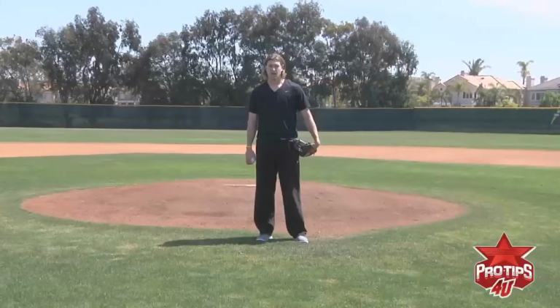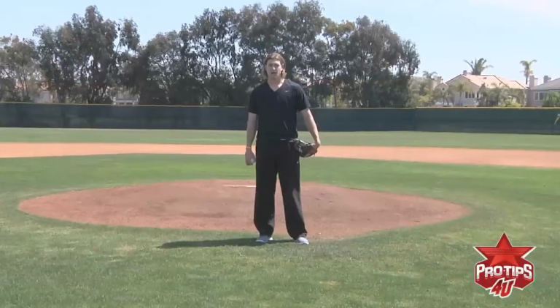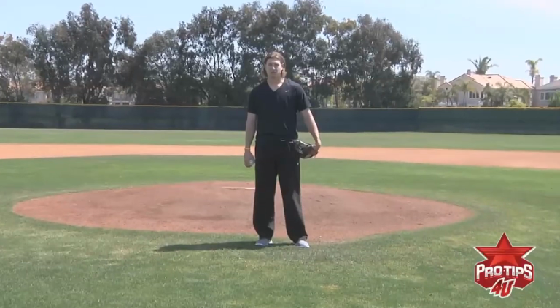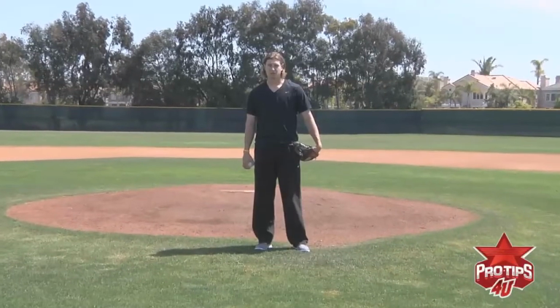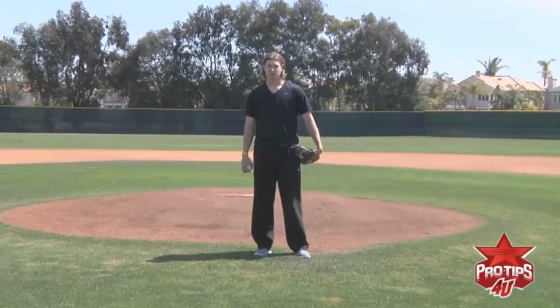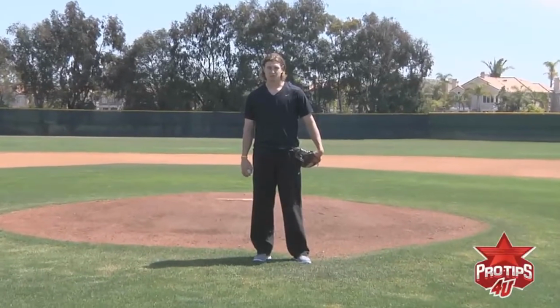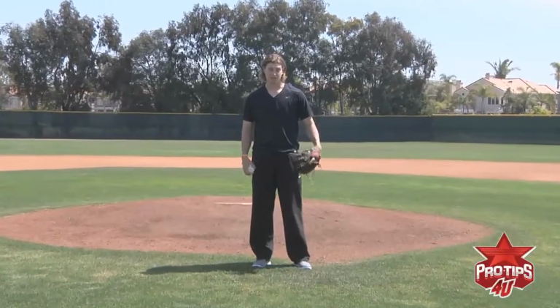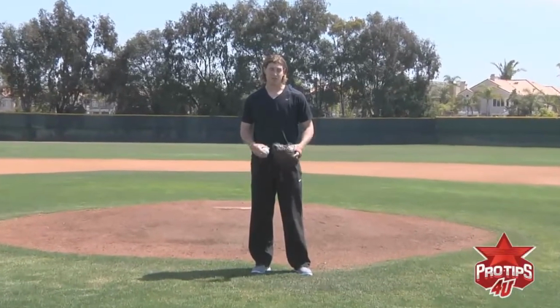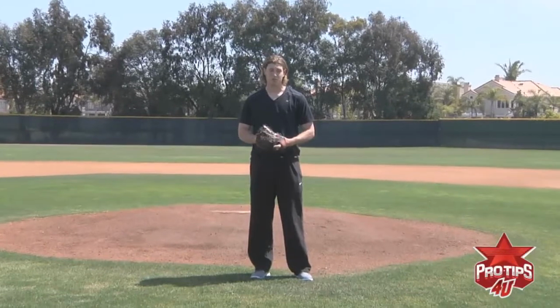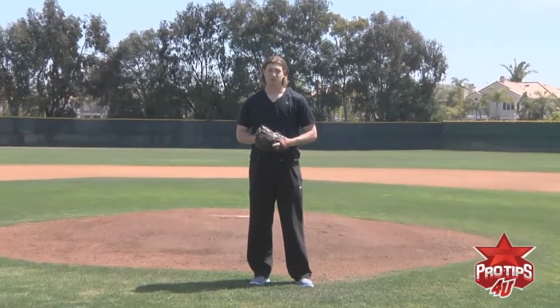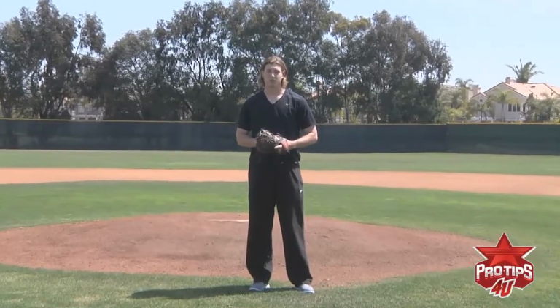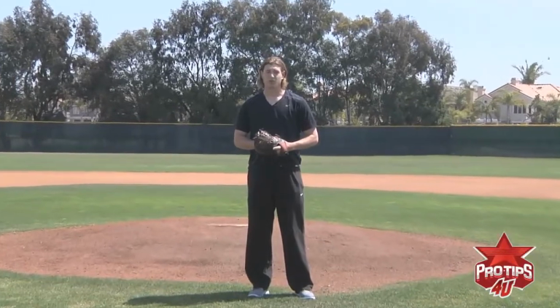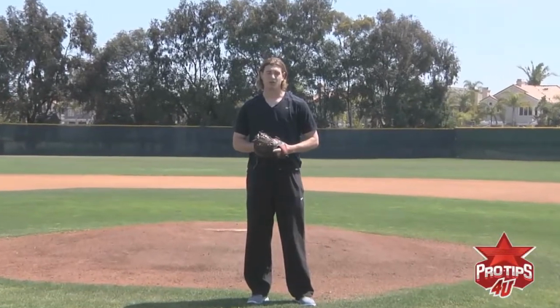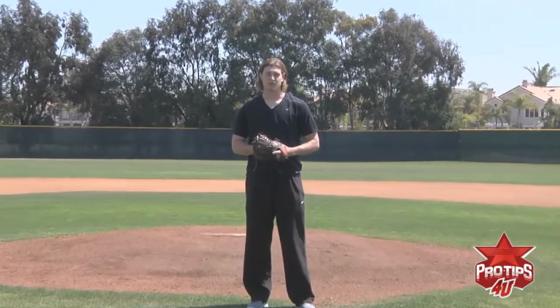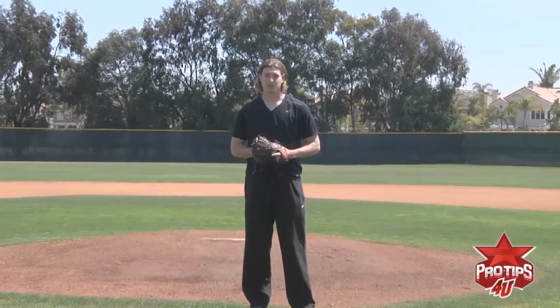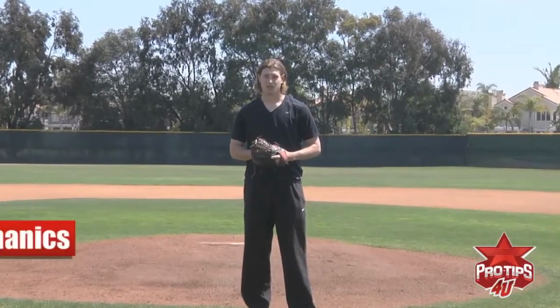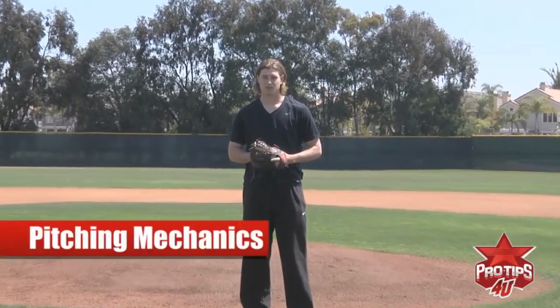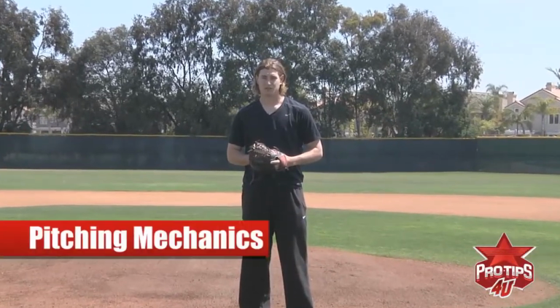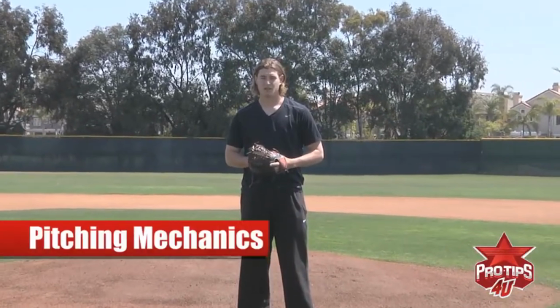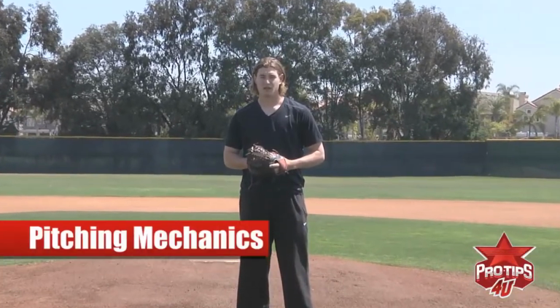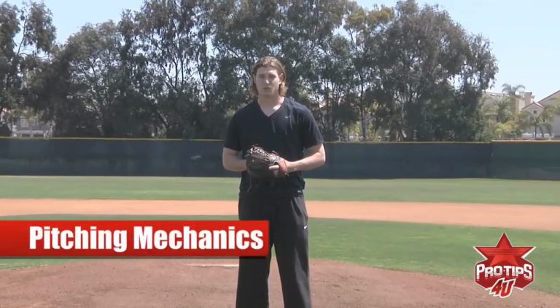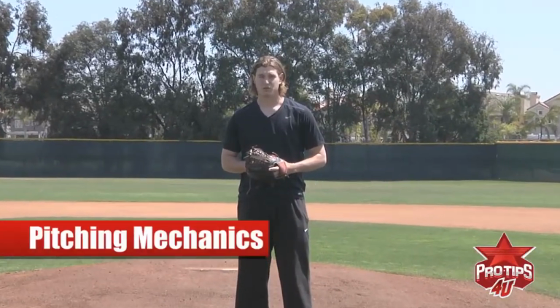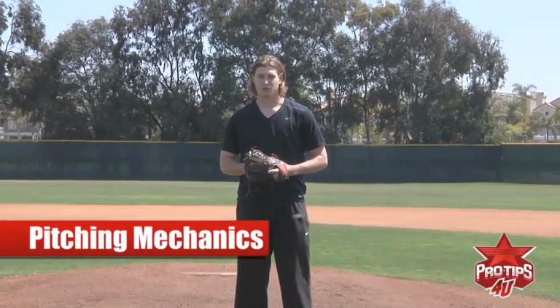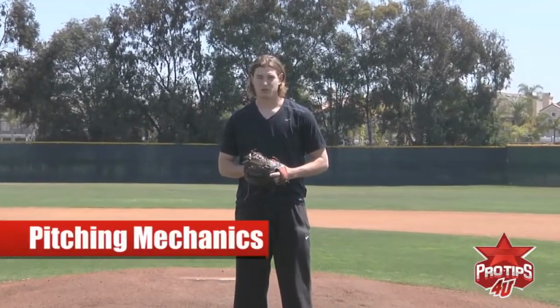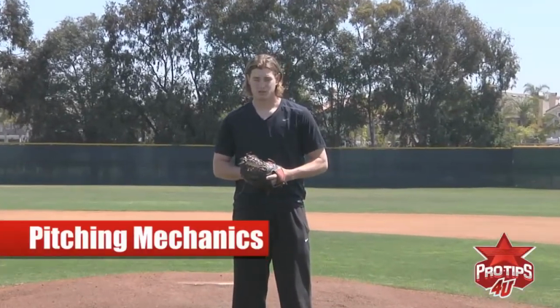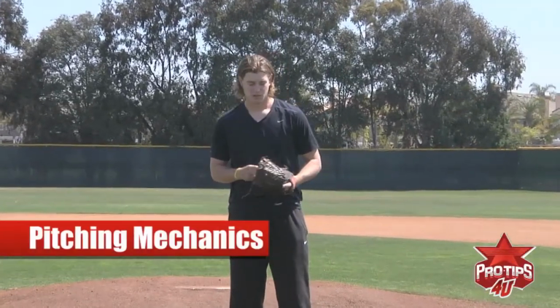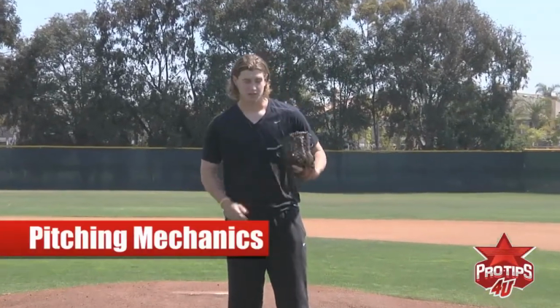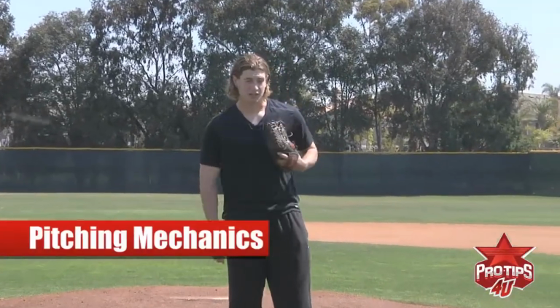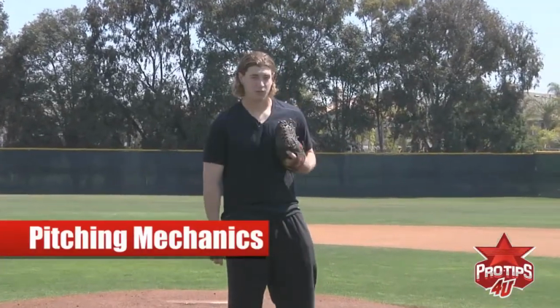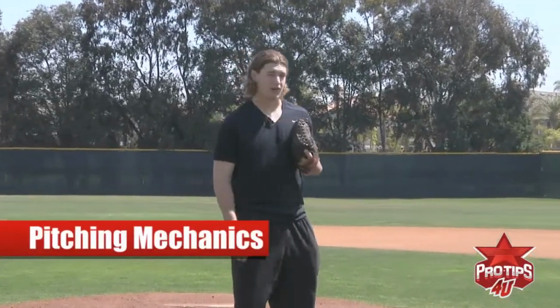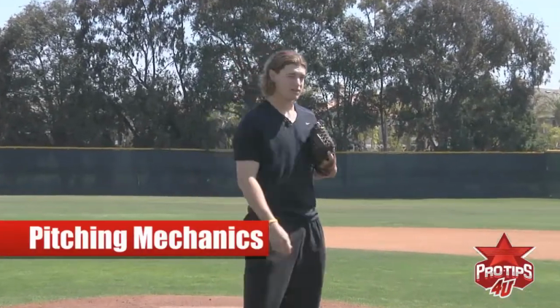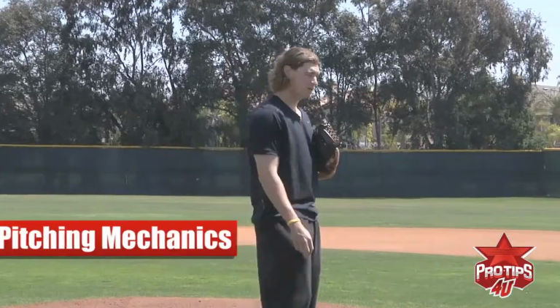Hi, I'm Garrett Richards and today I'm going to be showing you pitching mechanics and what works for me. Let's take a look at how I set up.